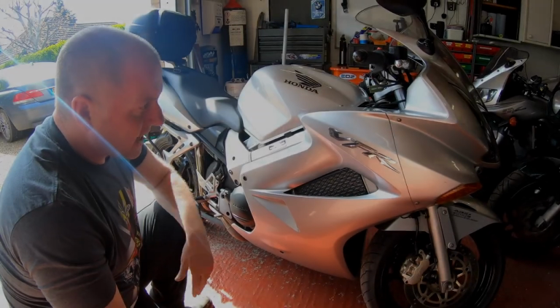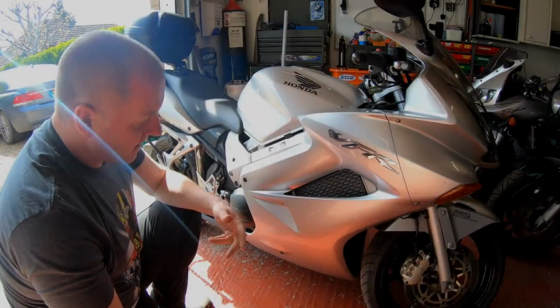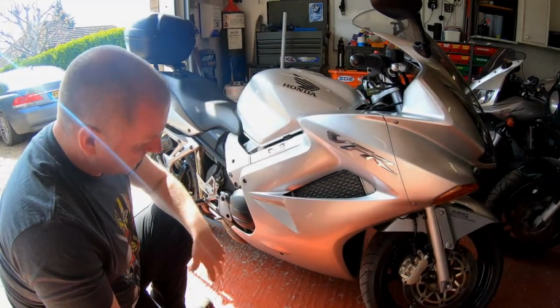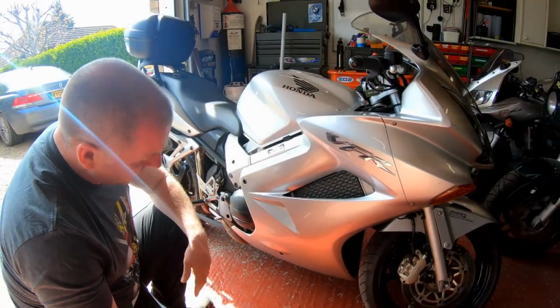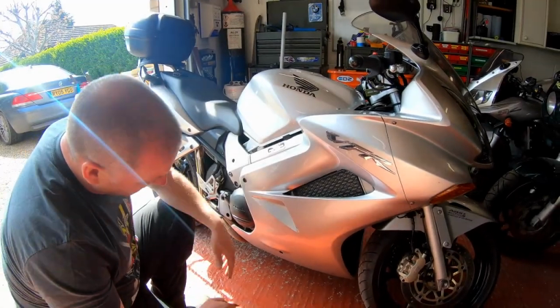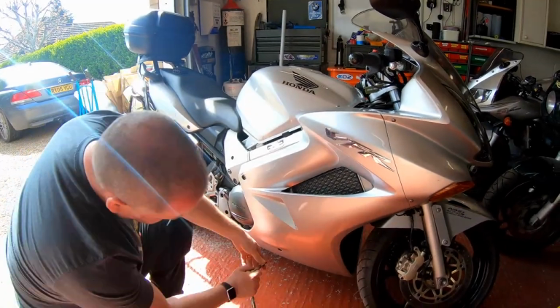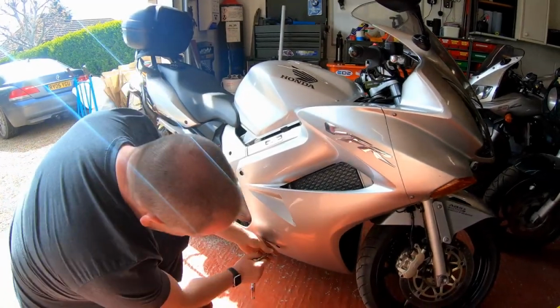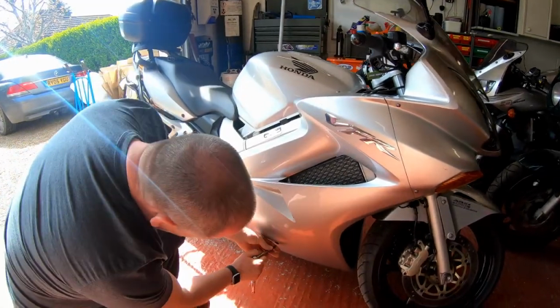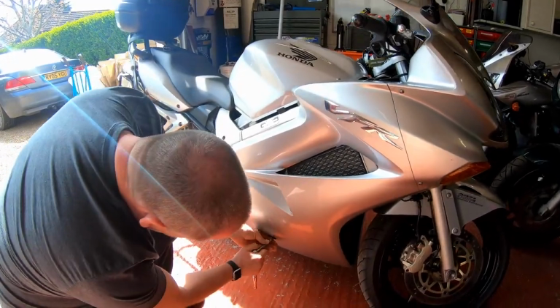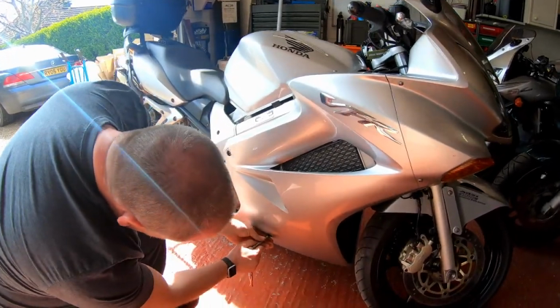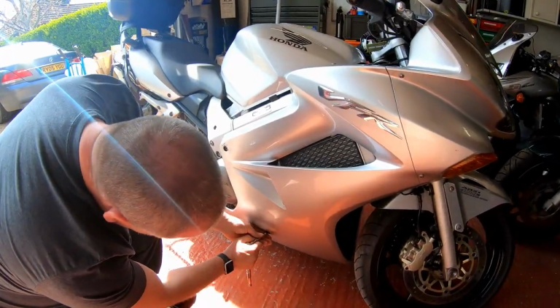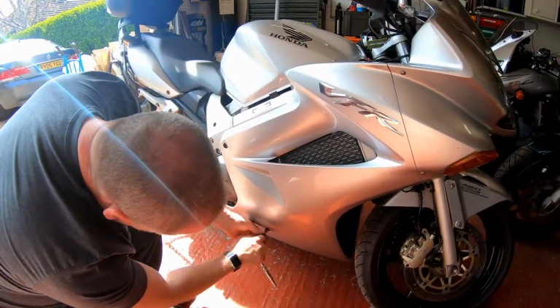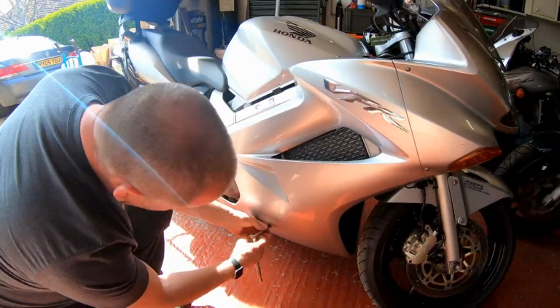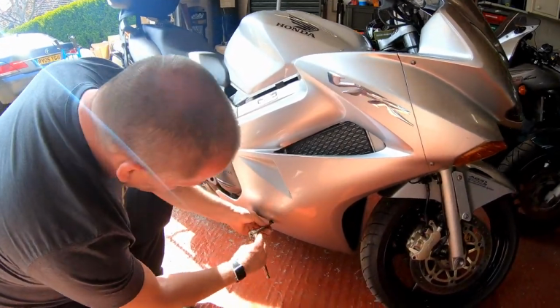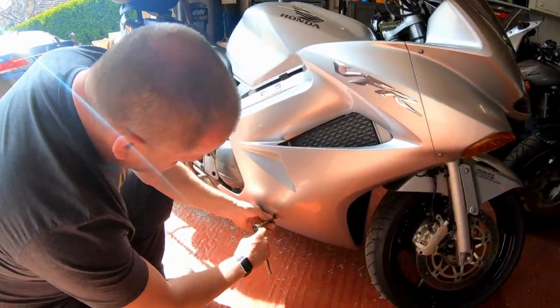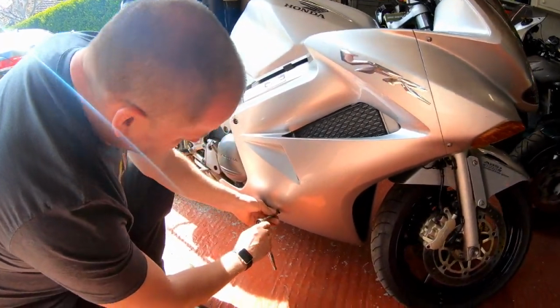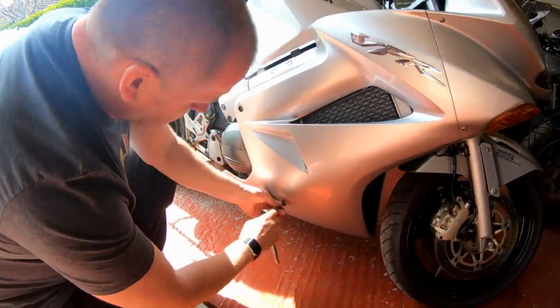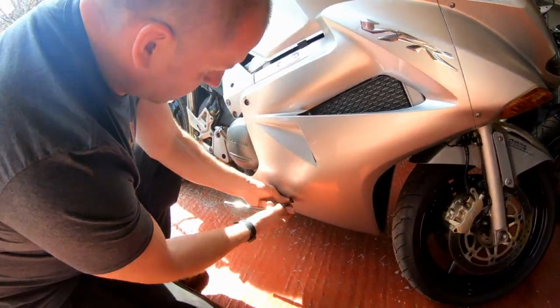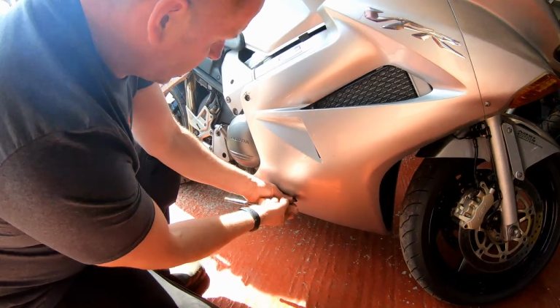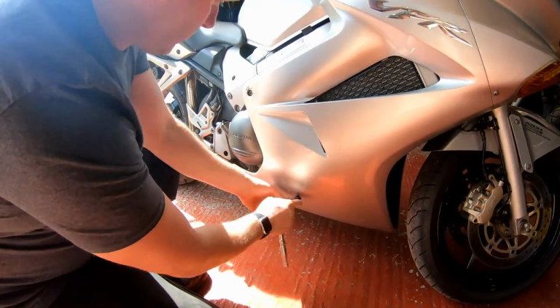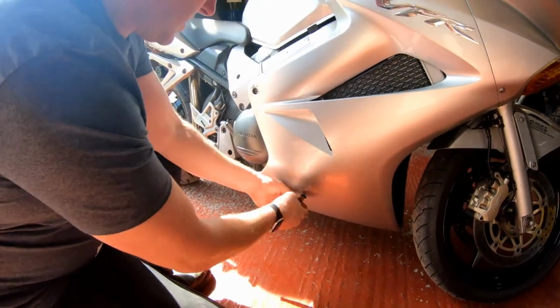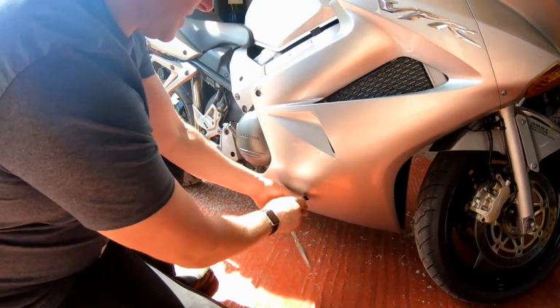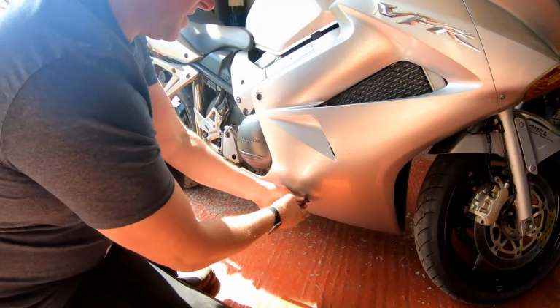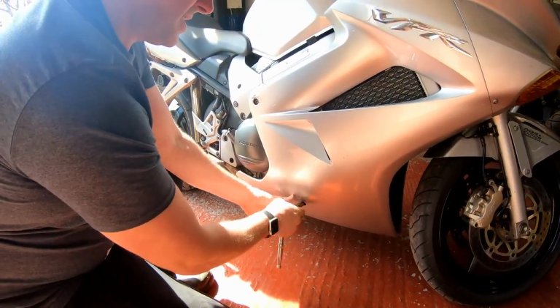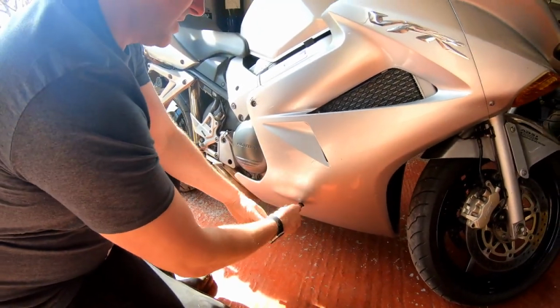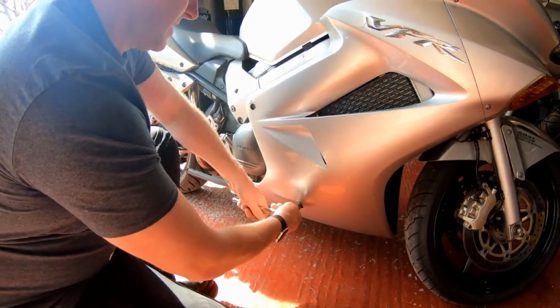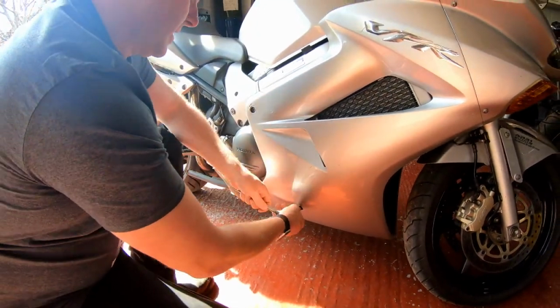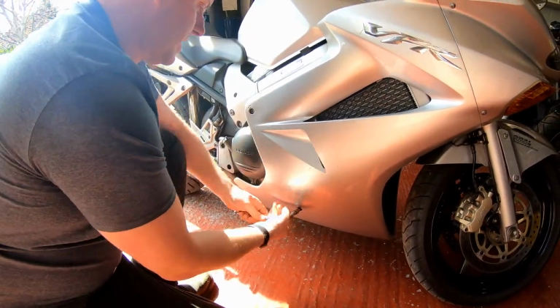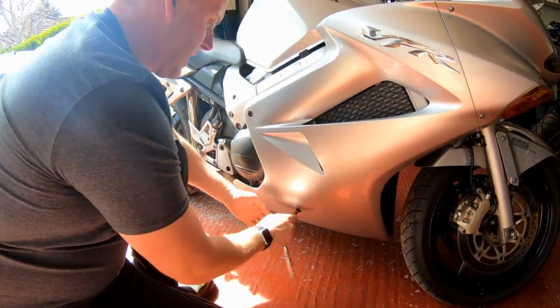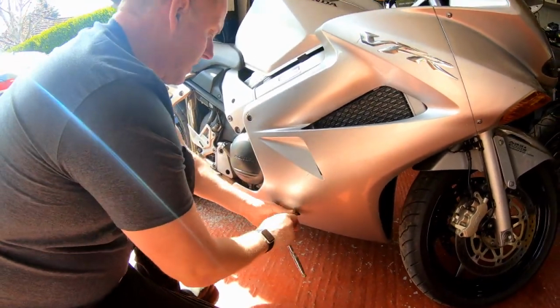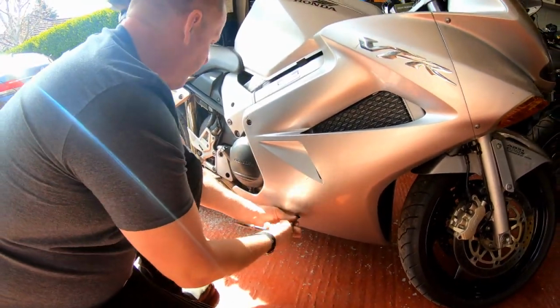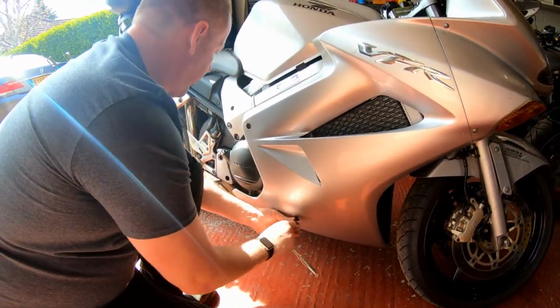Okay, a few bolts just to whip out to get the panel off.